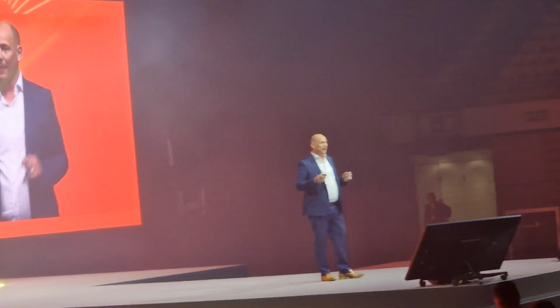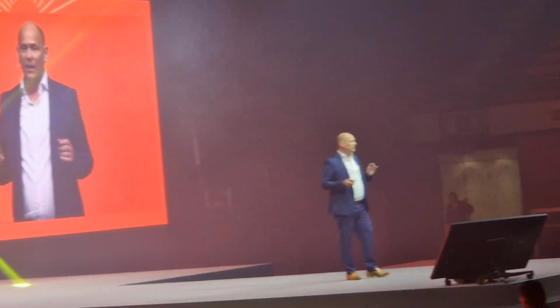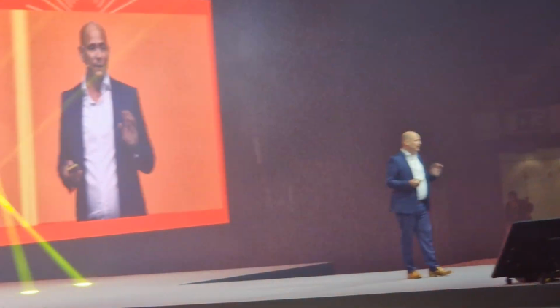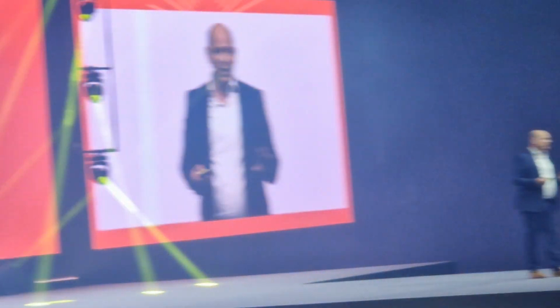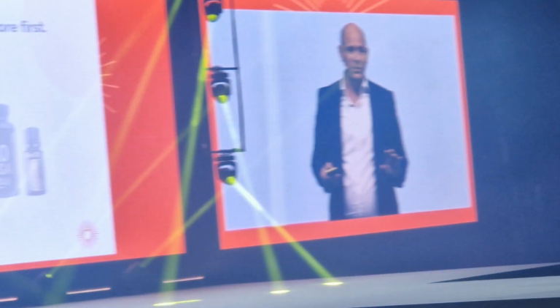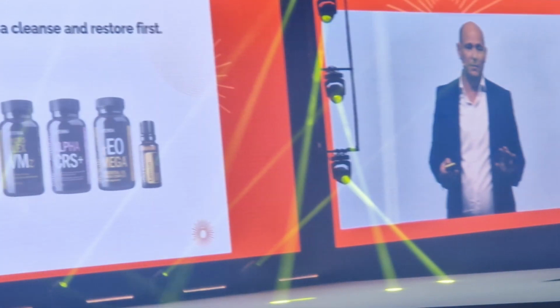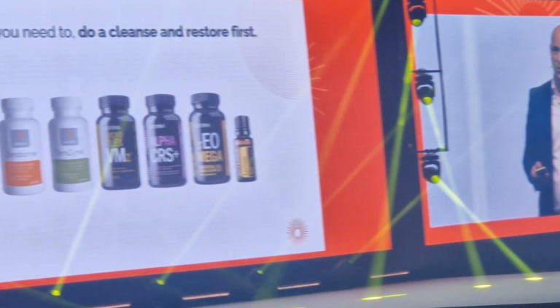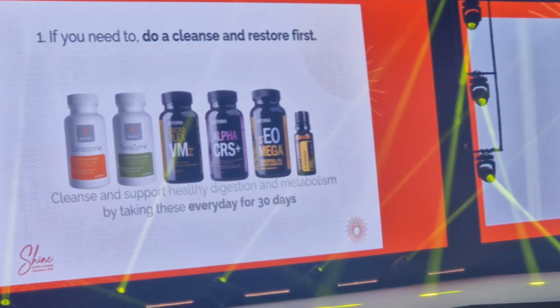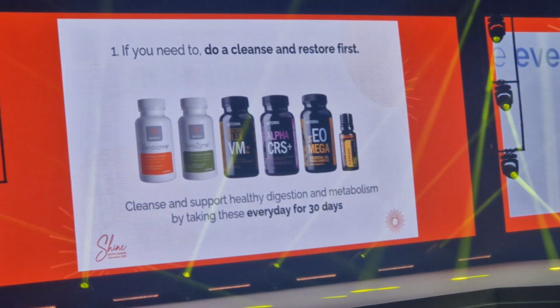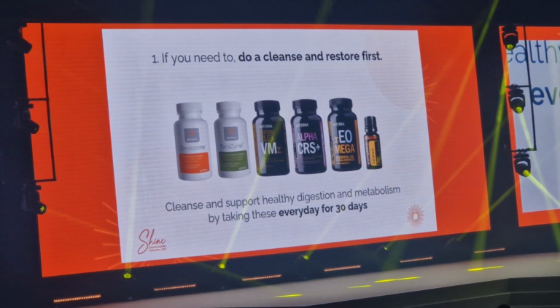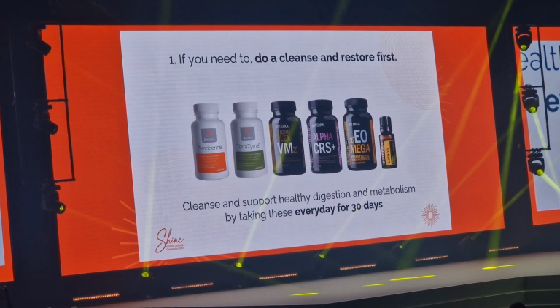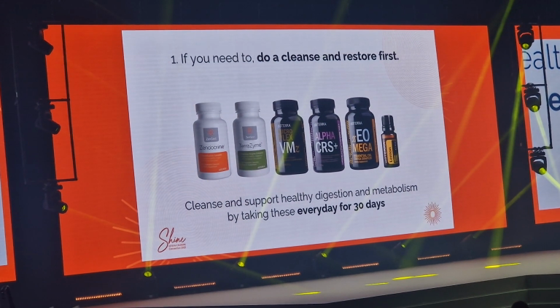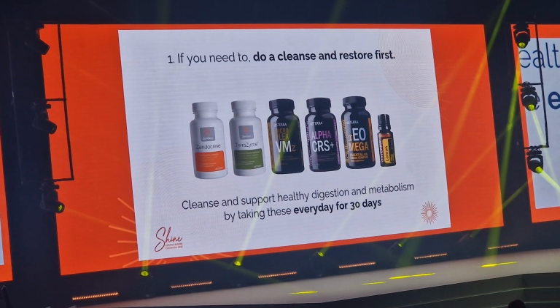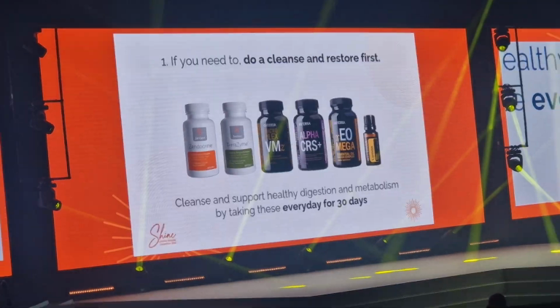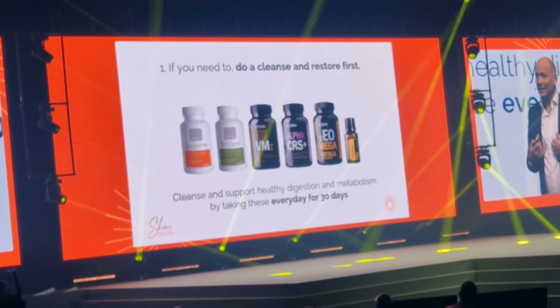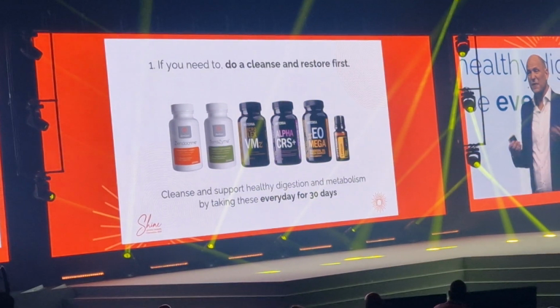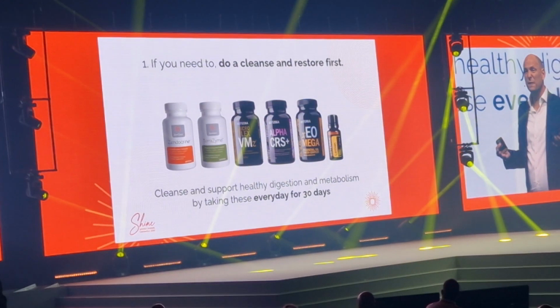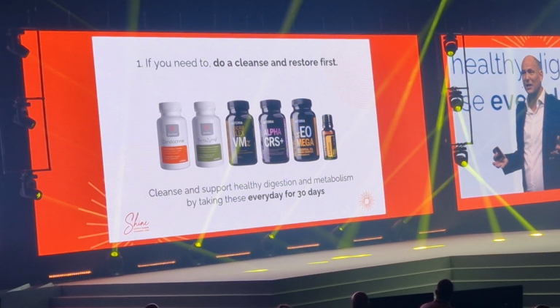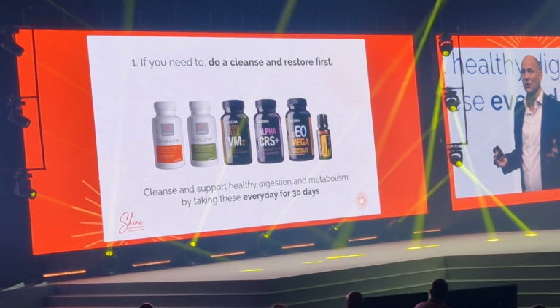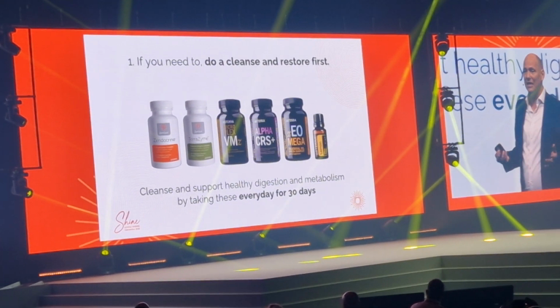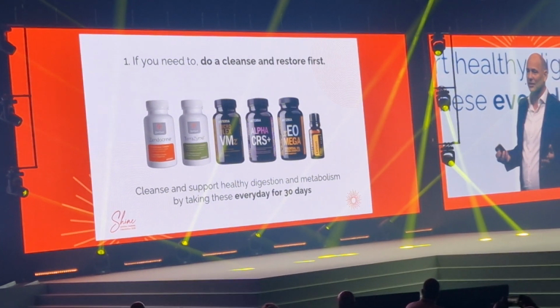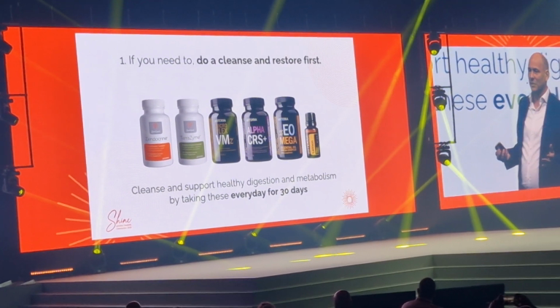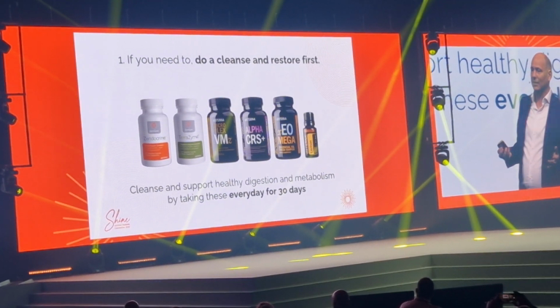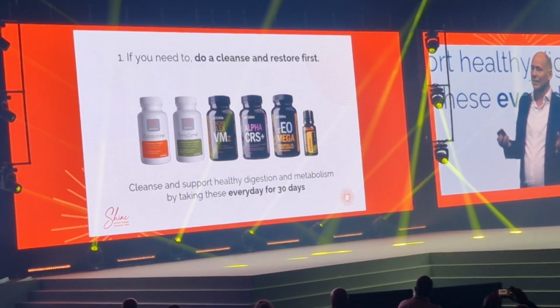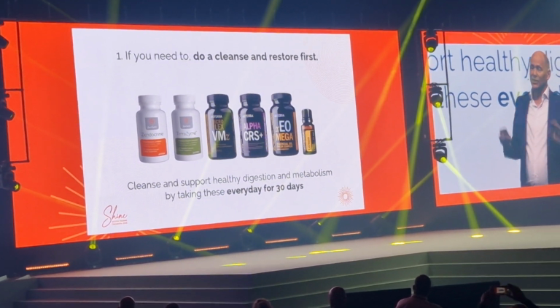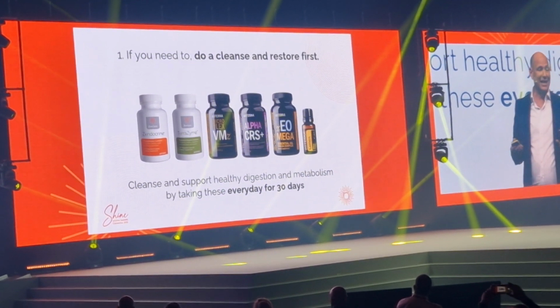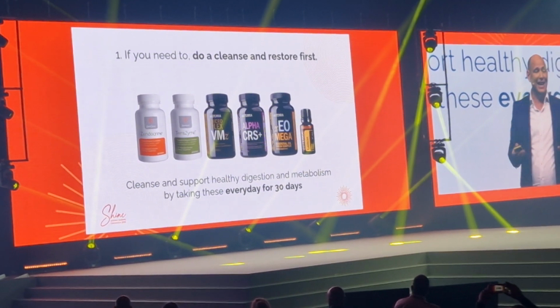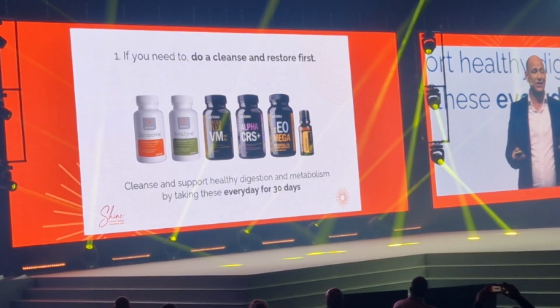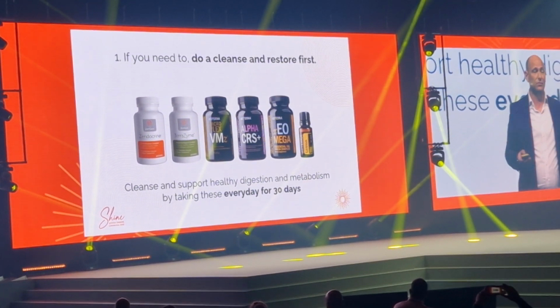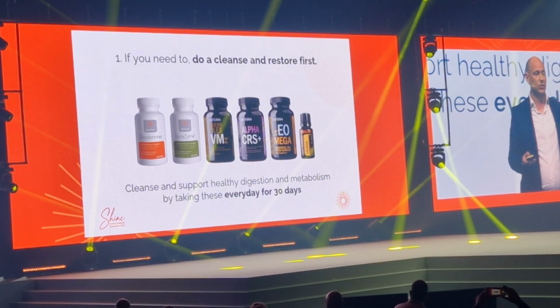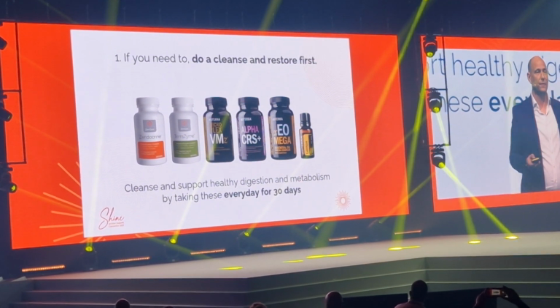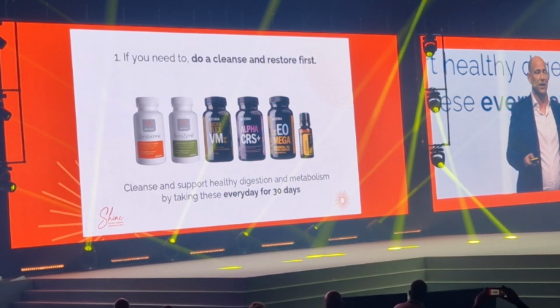The first one is doing what I did. If you feel you need to do it, do a cleanse and restore first.